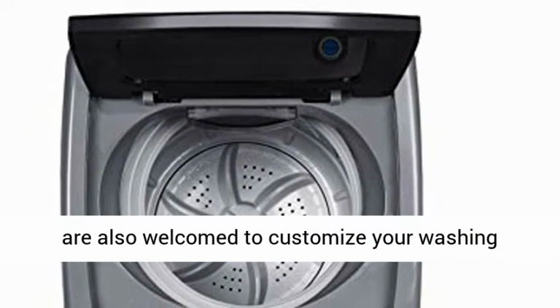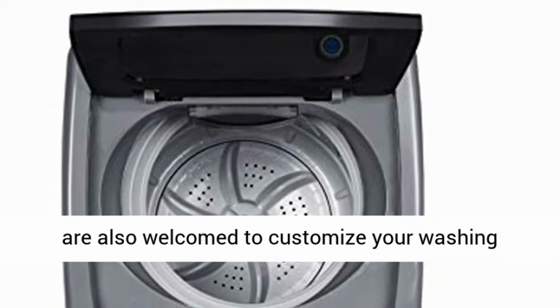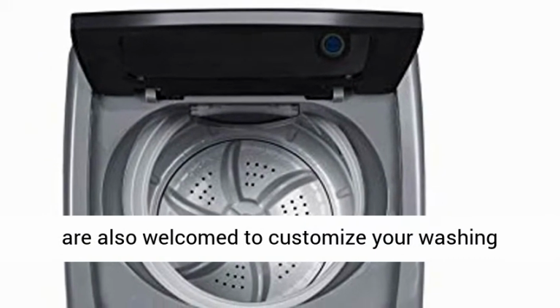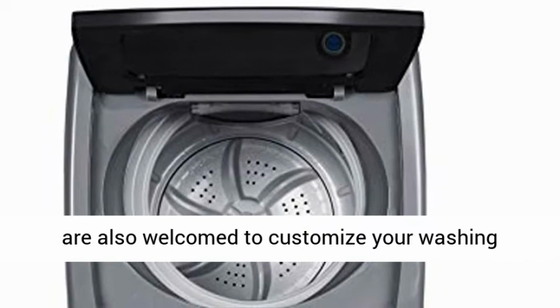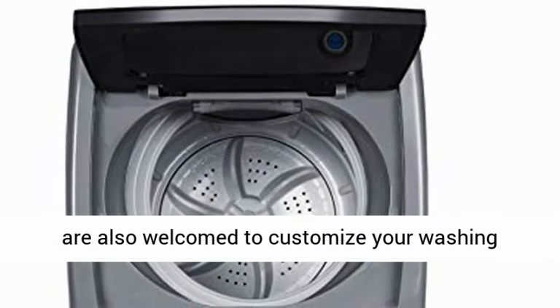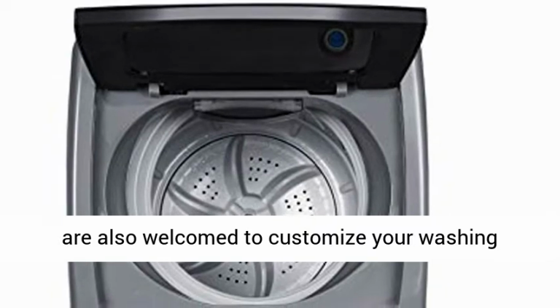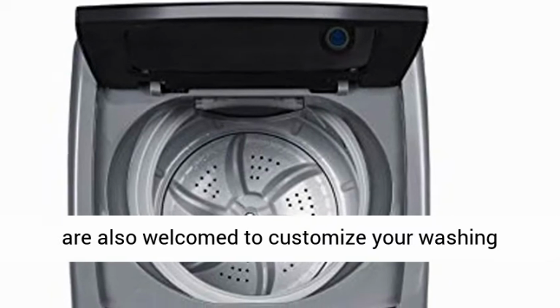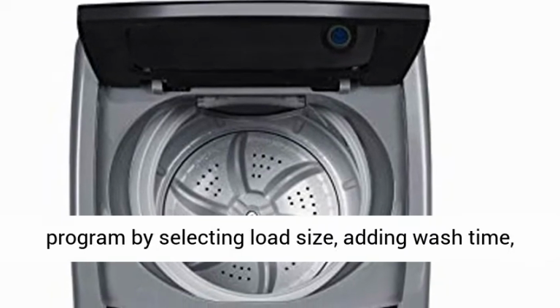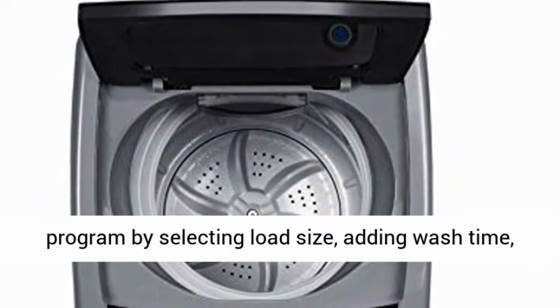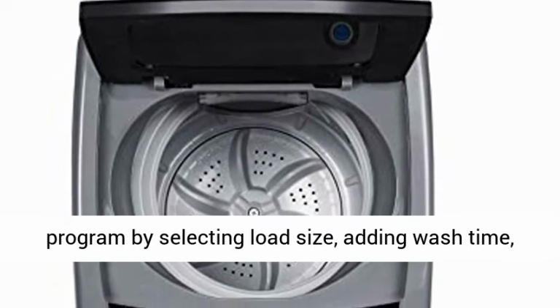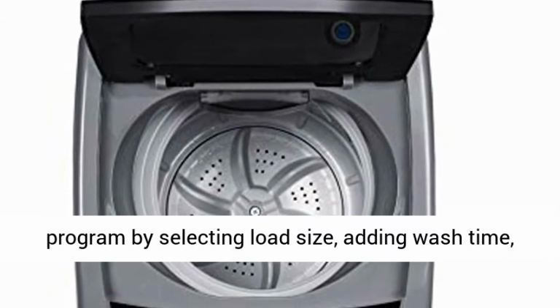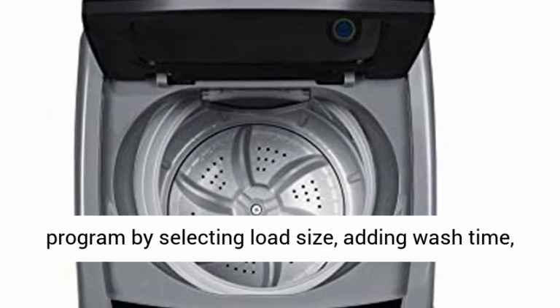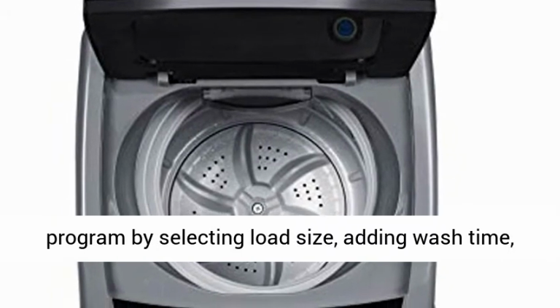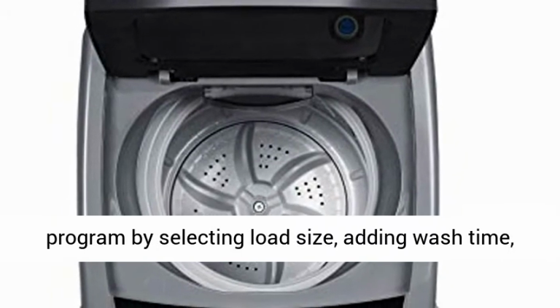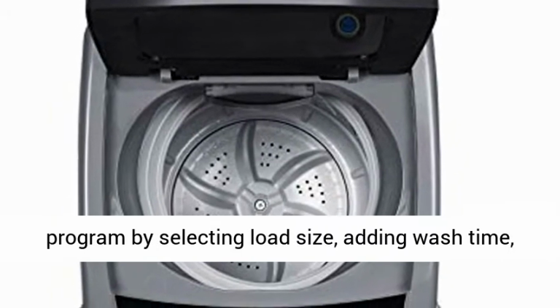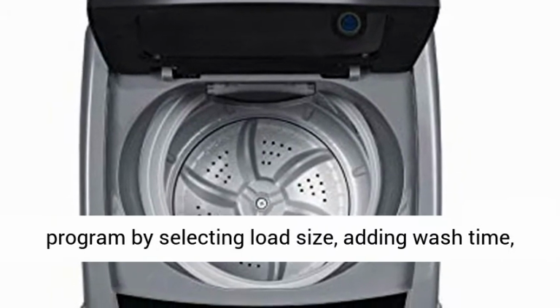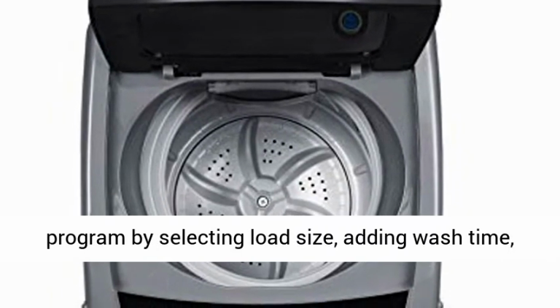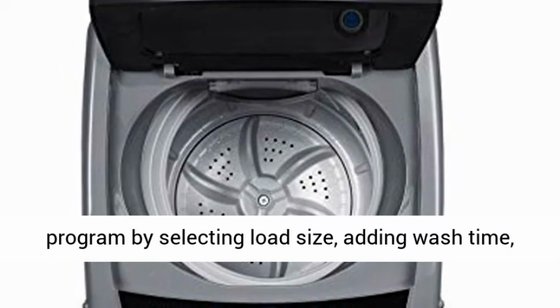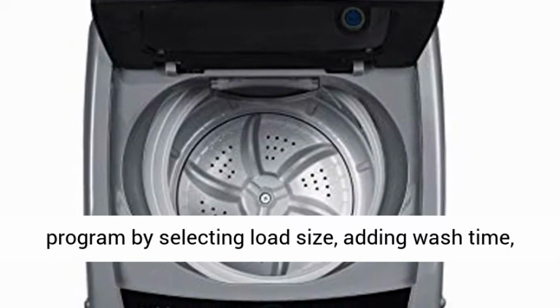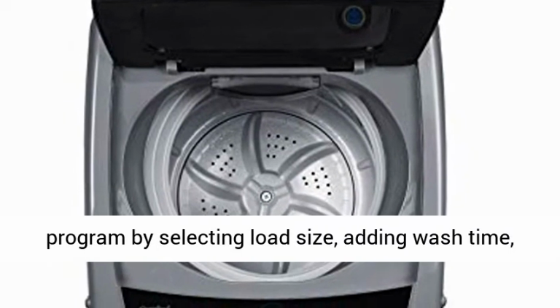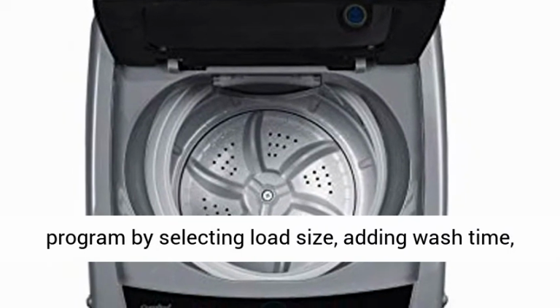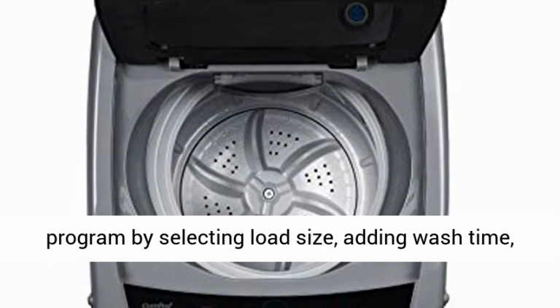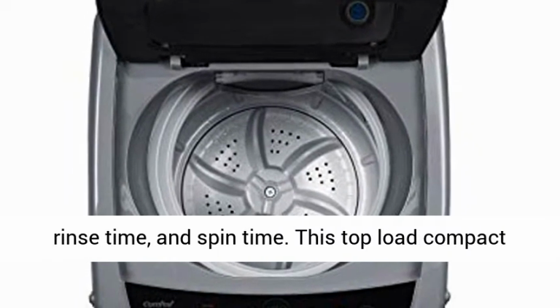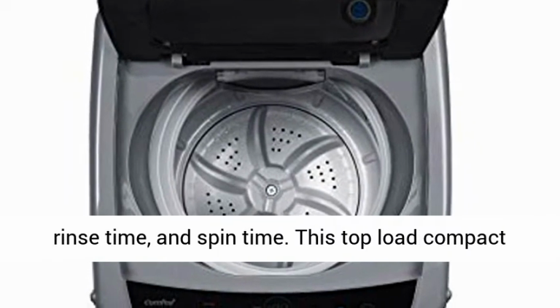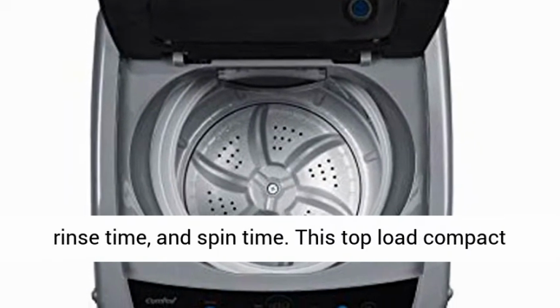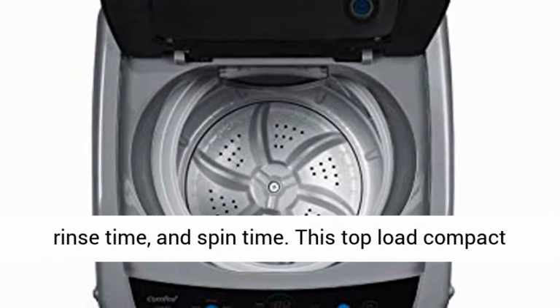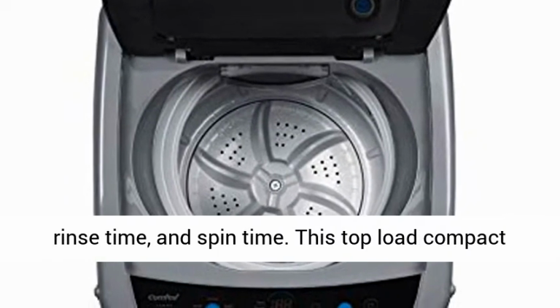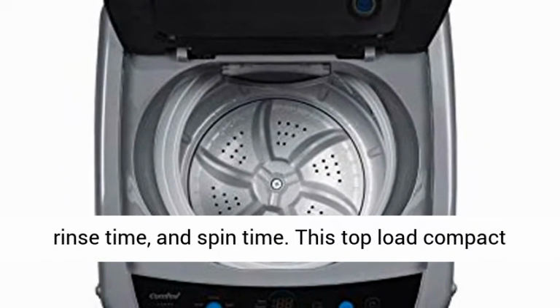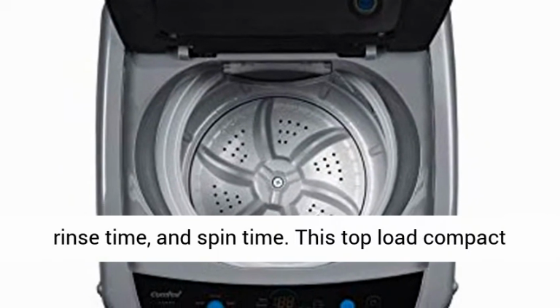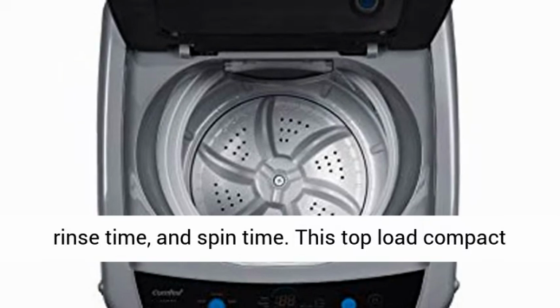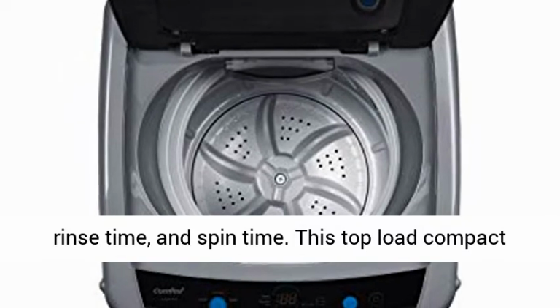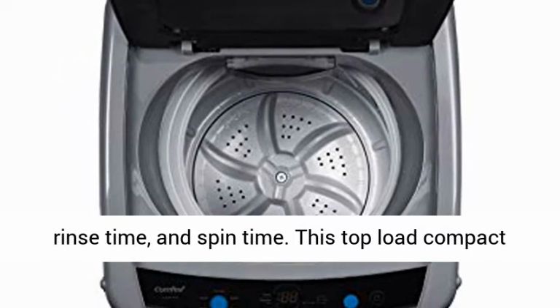You are also welcome to customize your washing program by selecting load size, adding wash time, rinse time, and spin time.